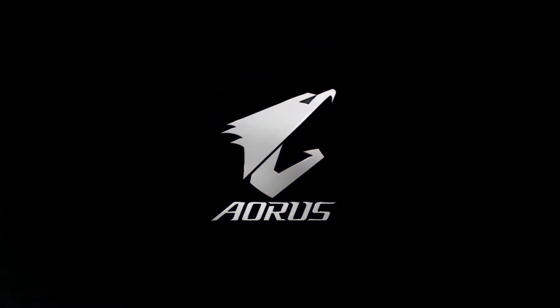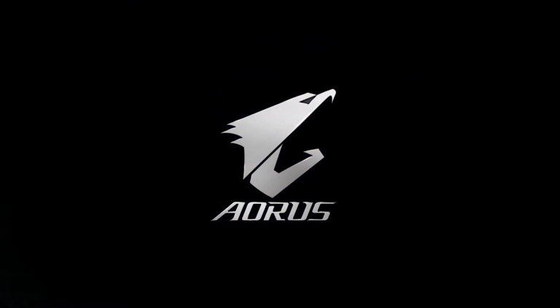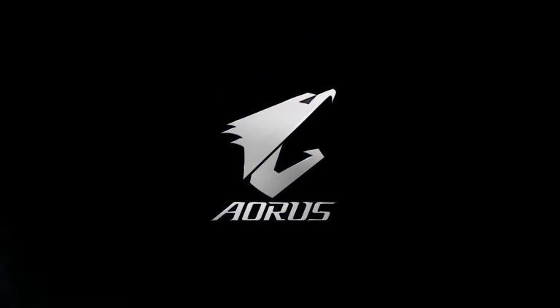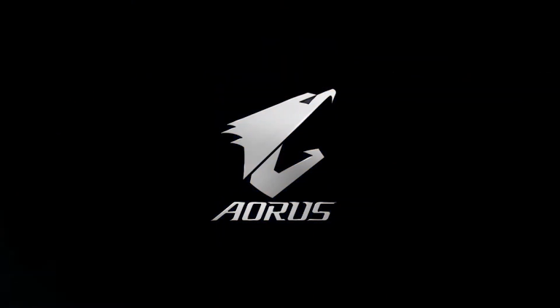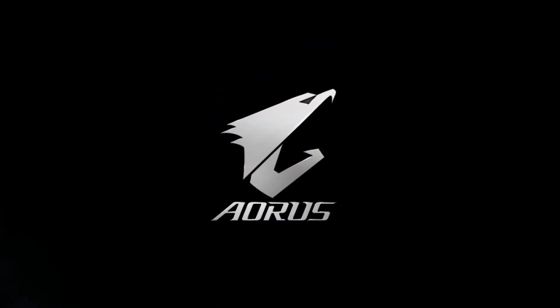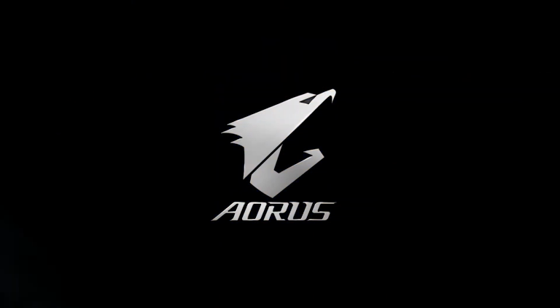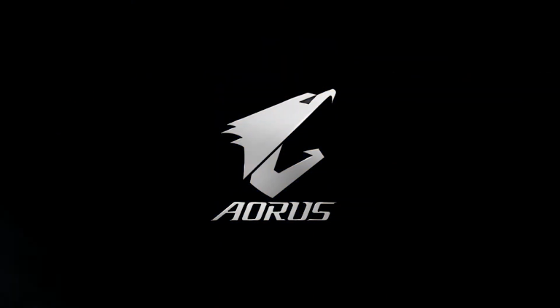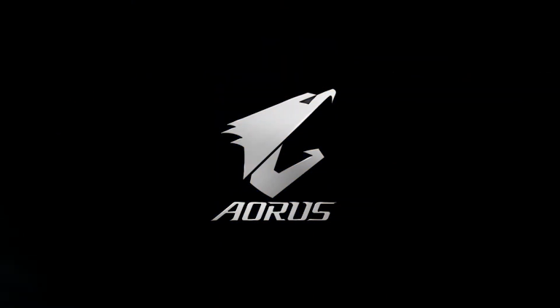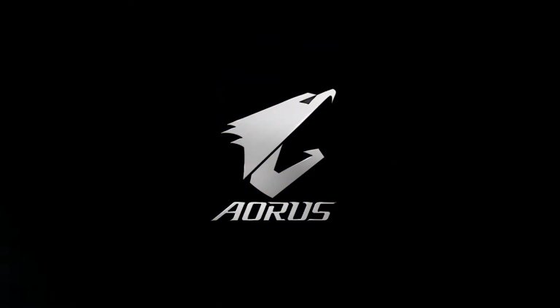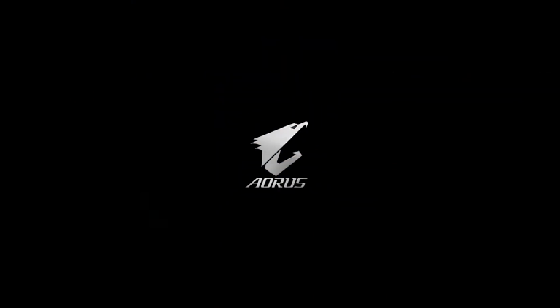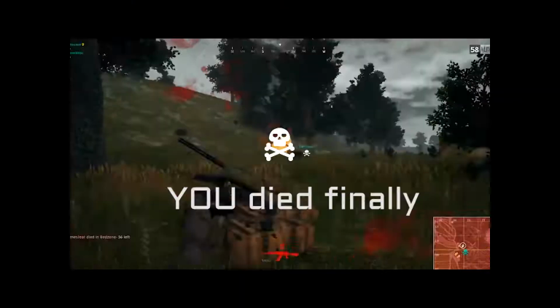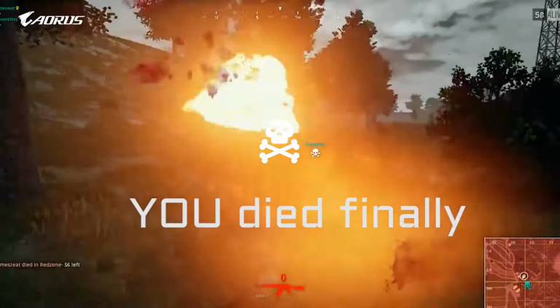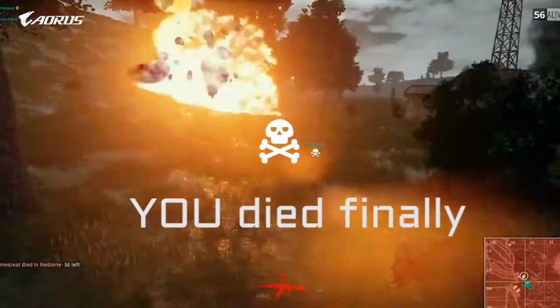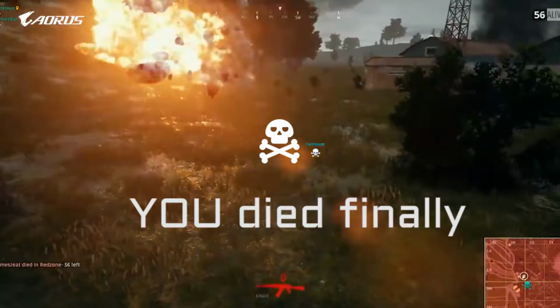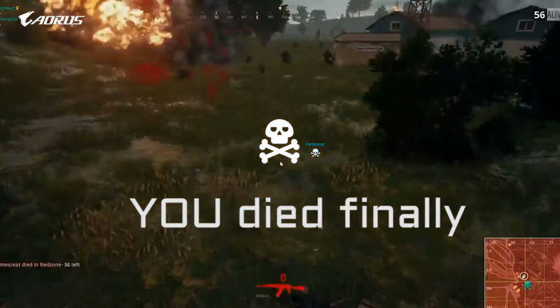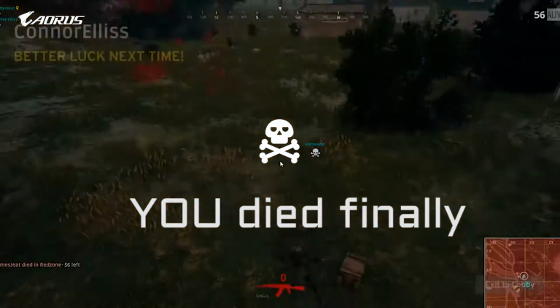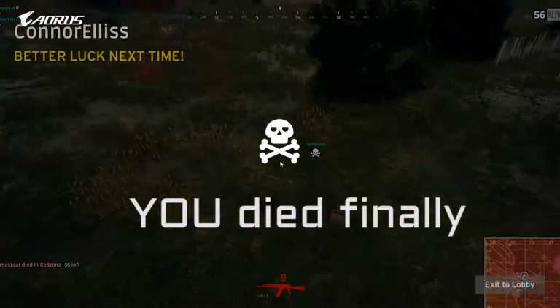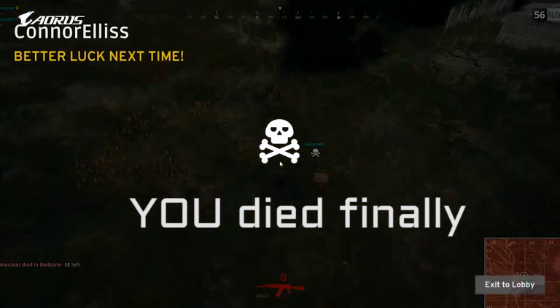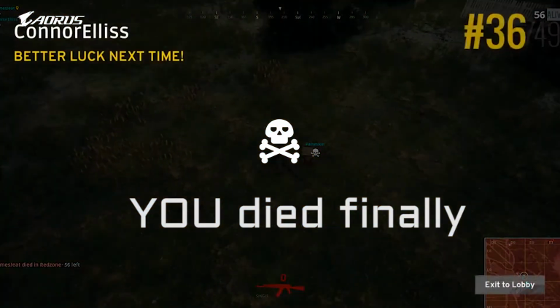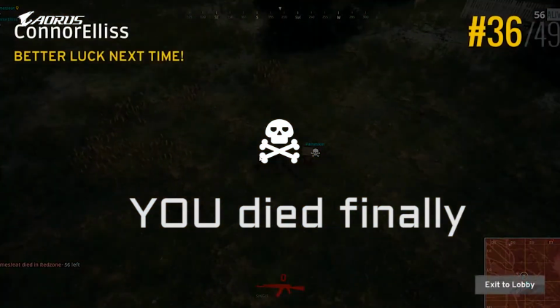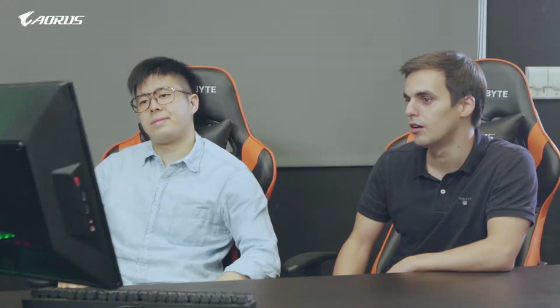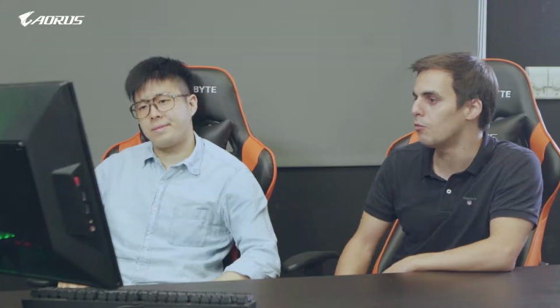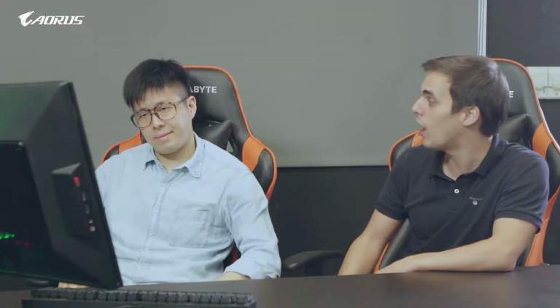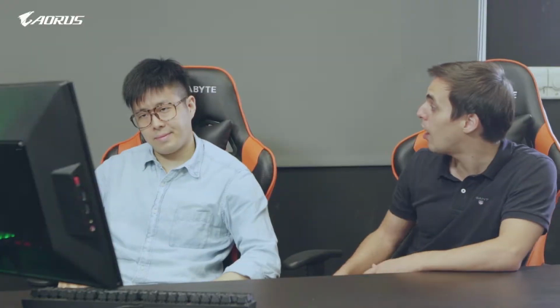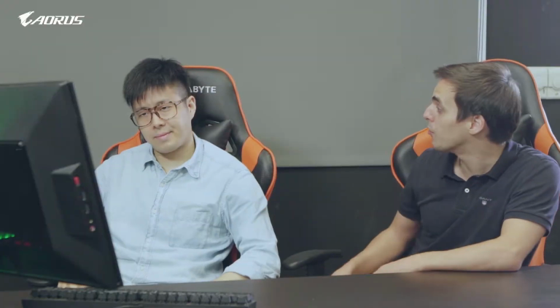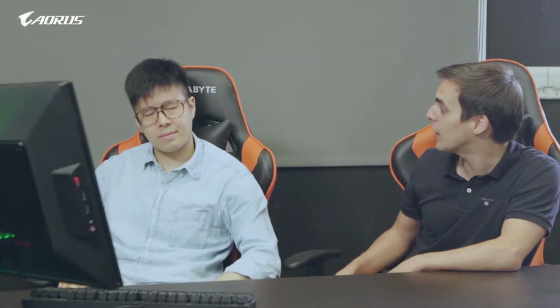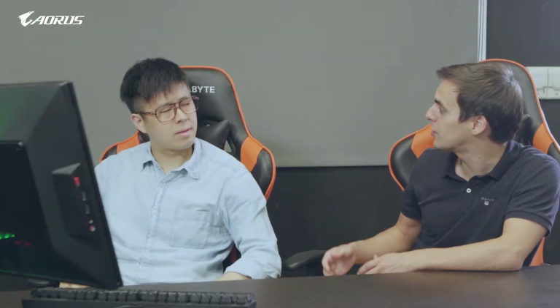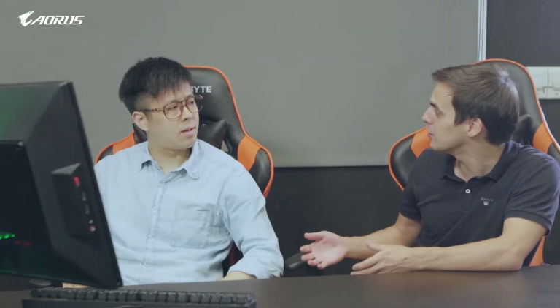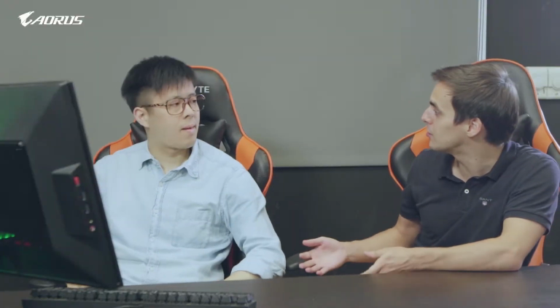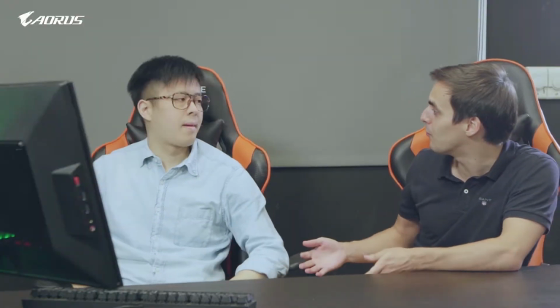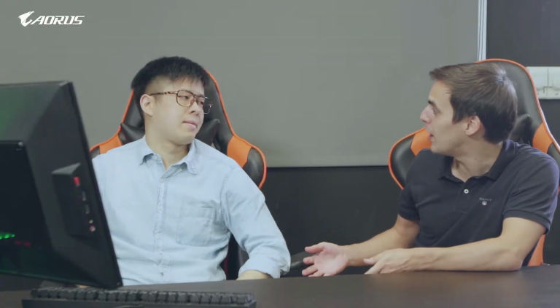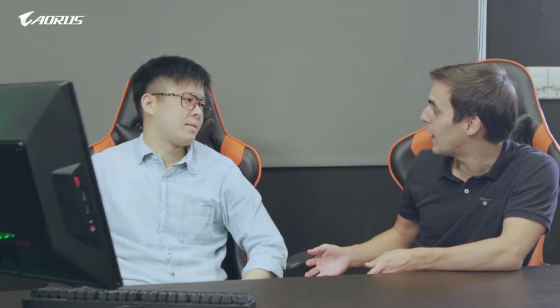Aorus. Game over. Wow, you get killed so fast.